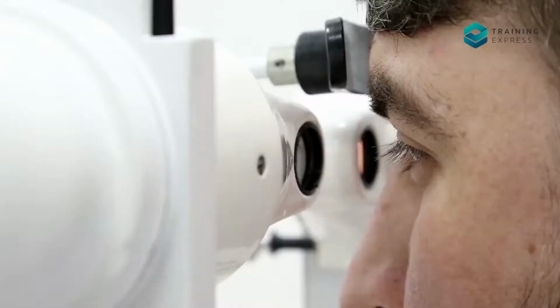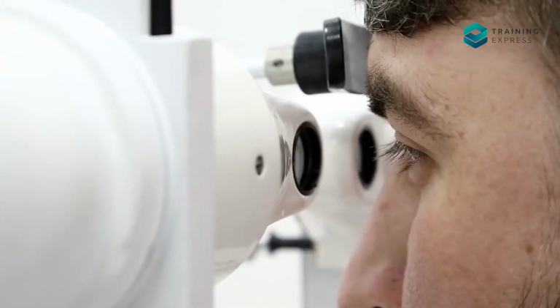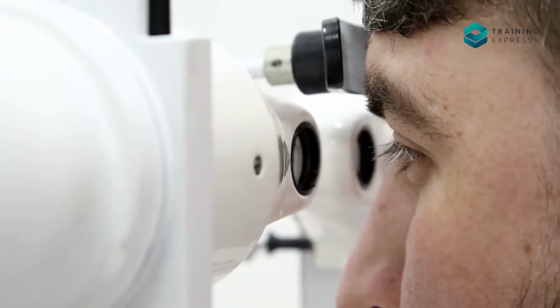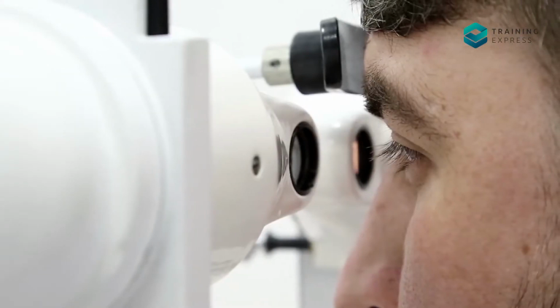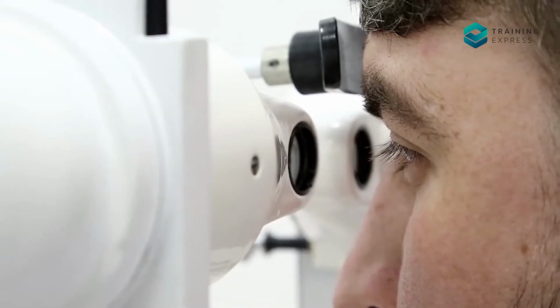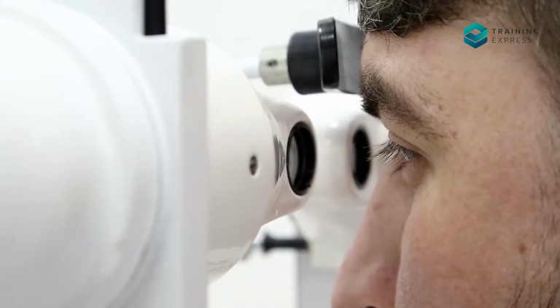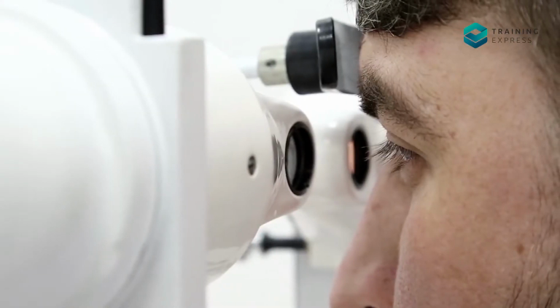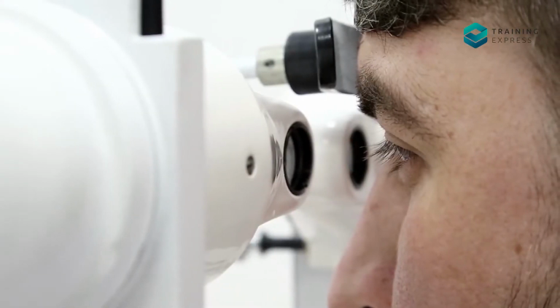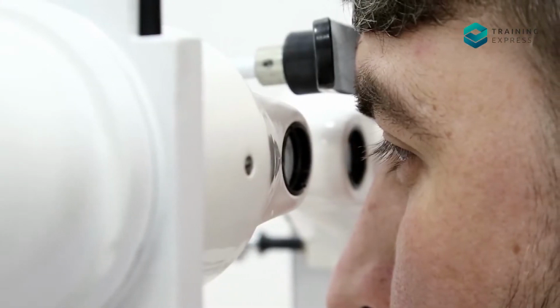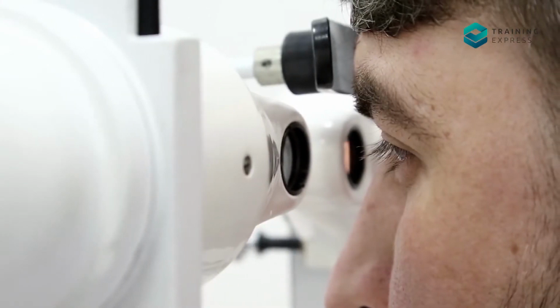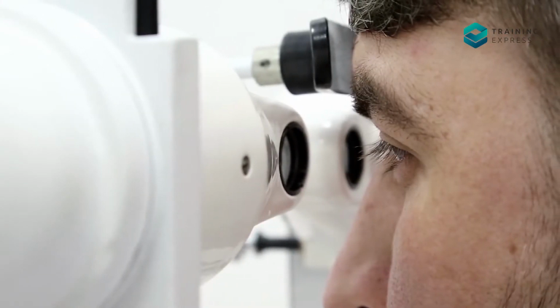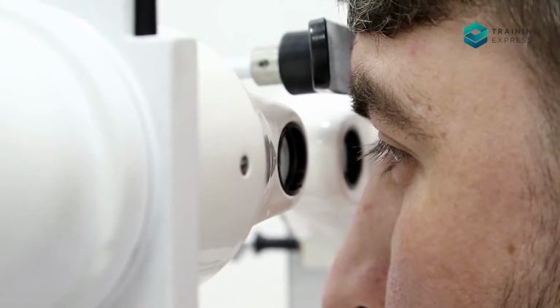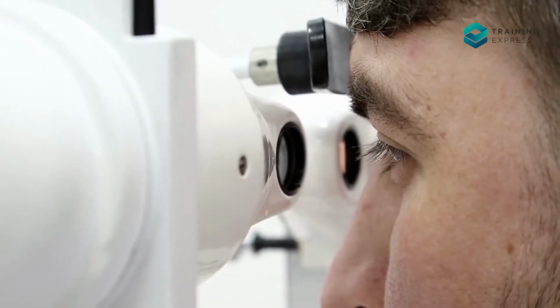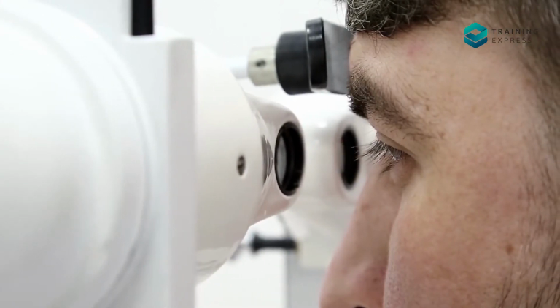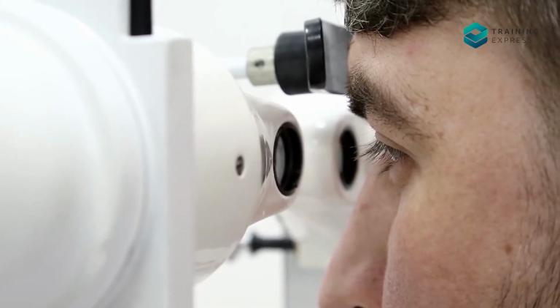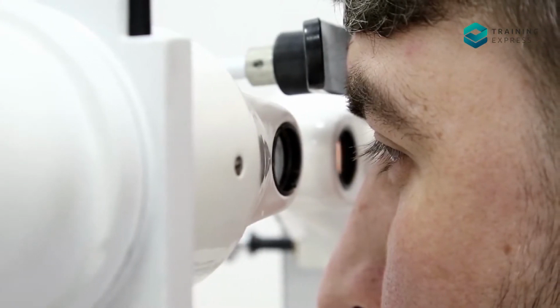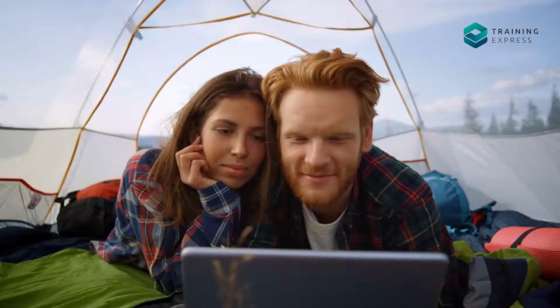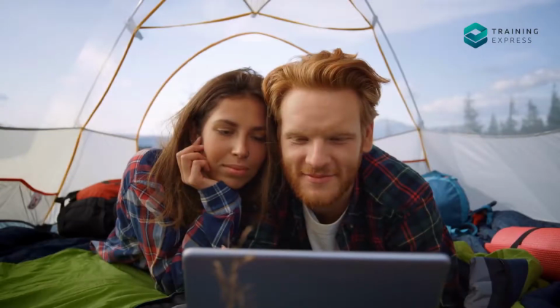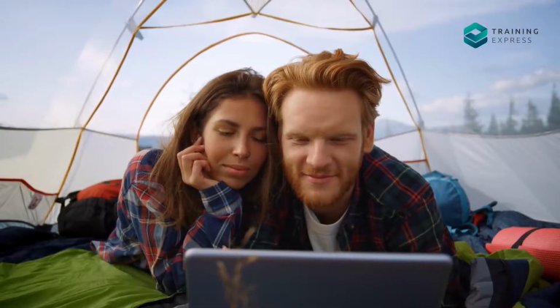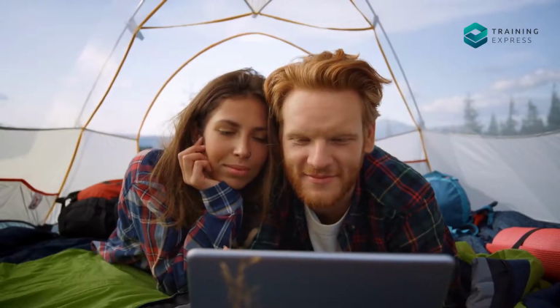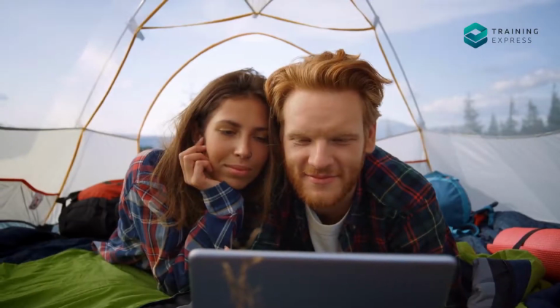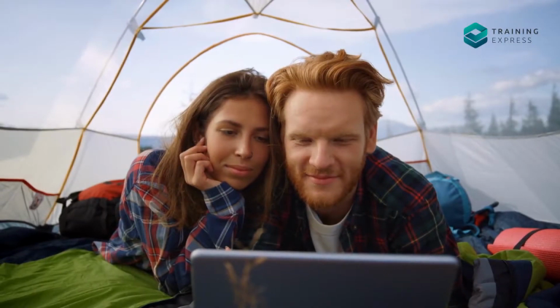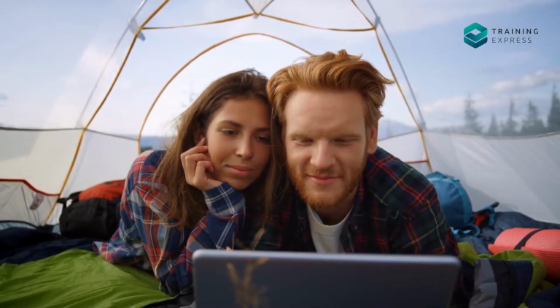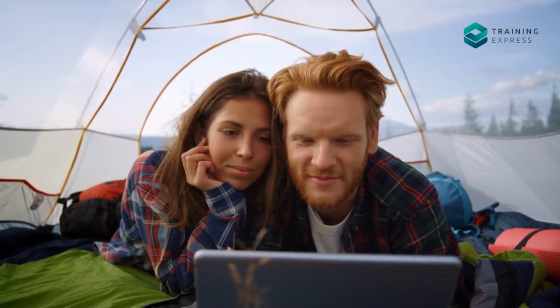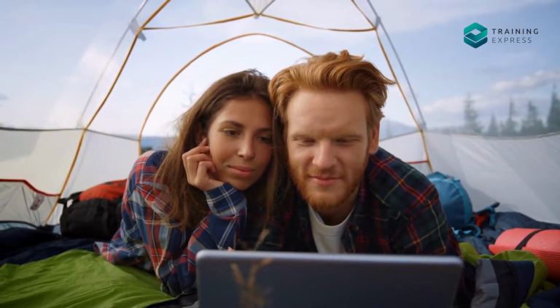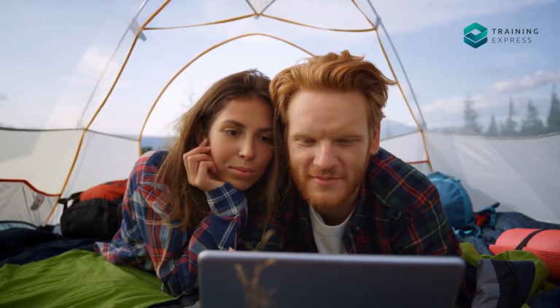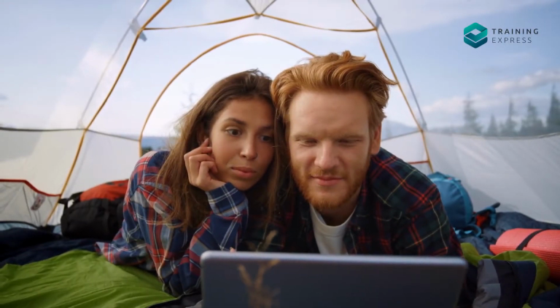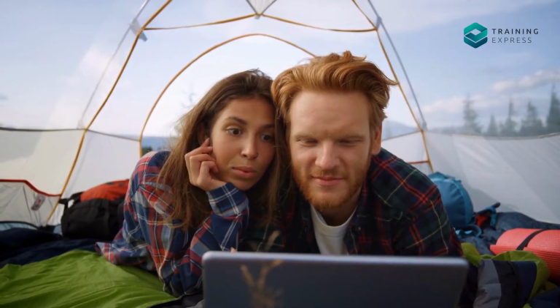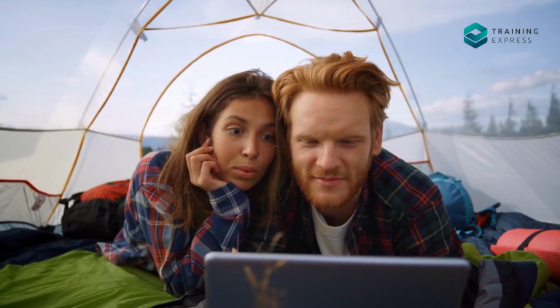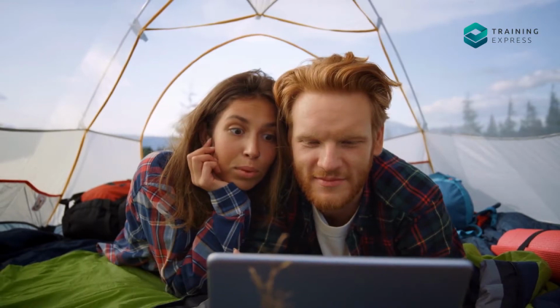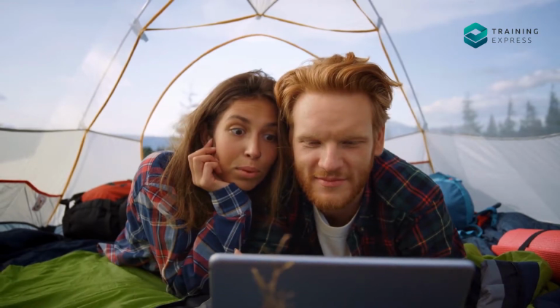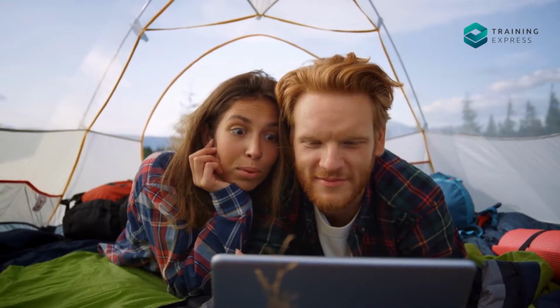You need to treat it as early as possible. Watch this video to know how you can treat an Arc Eye.